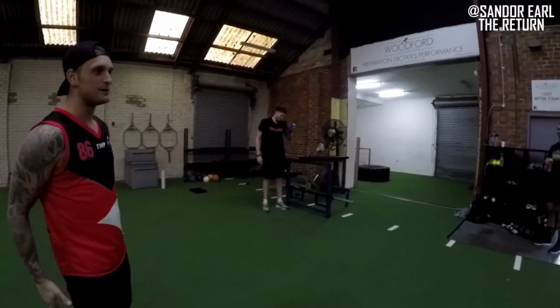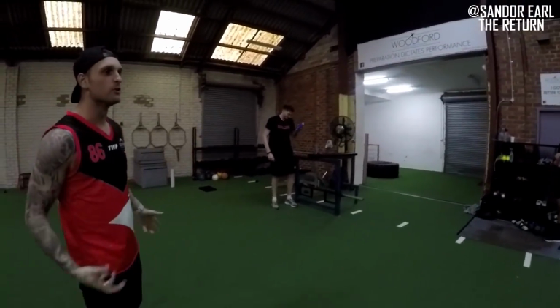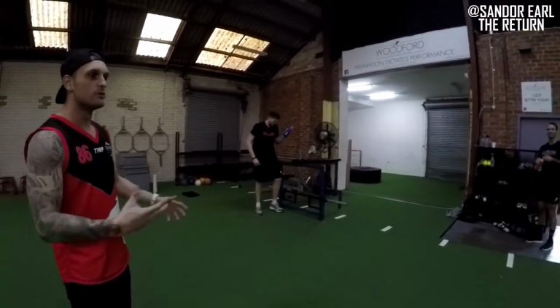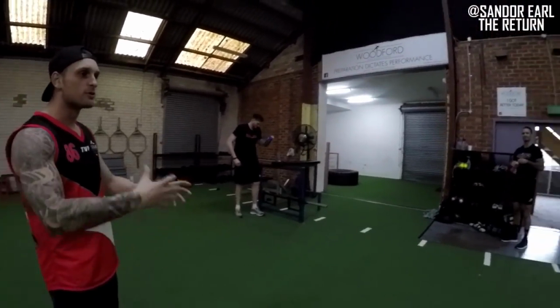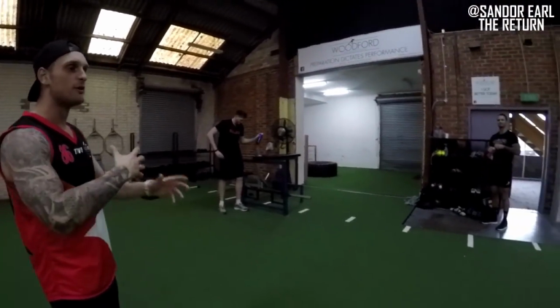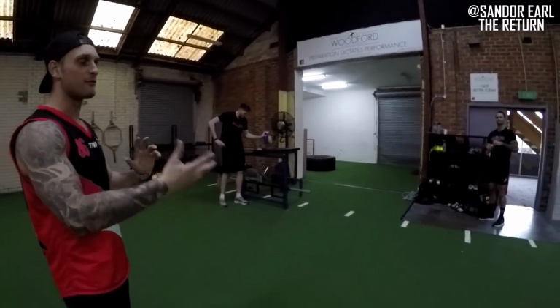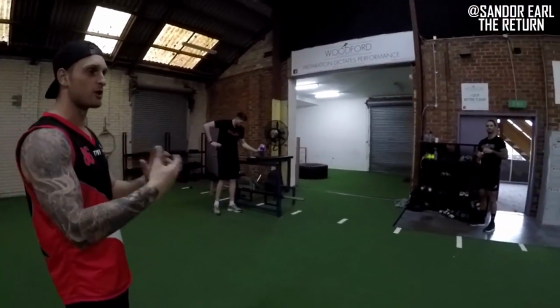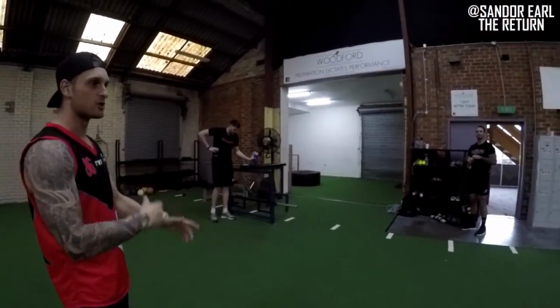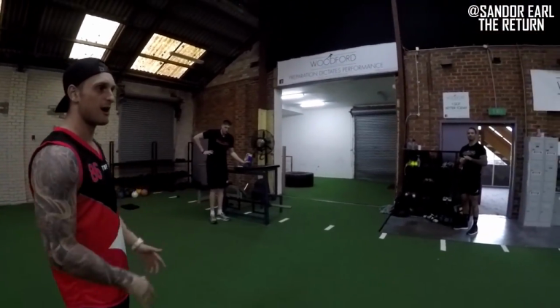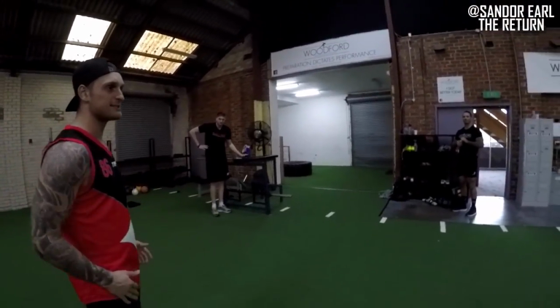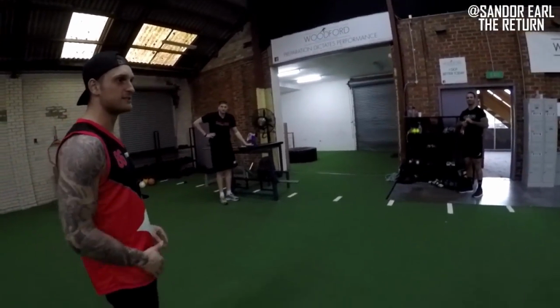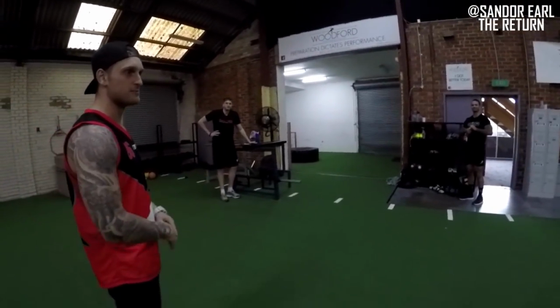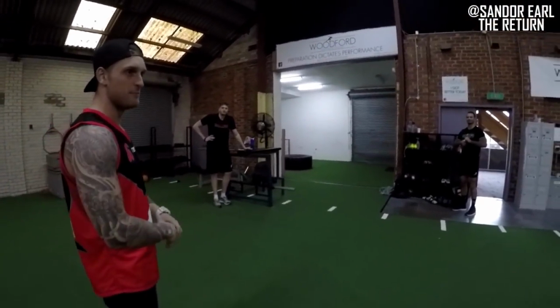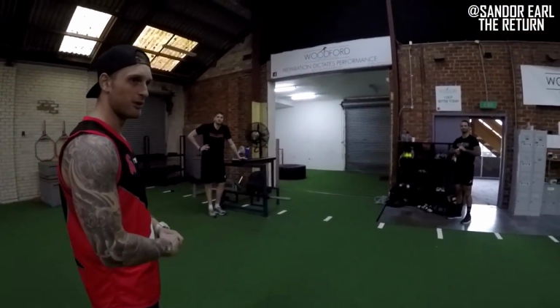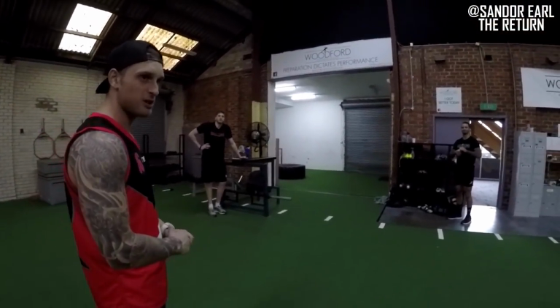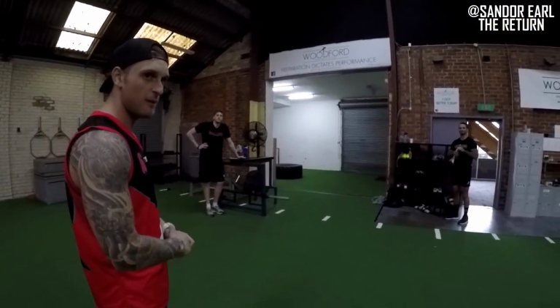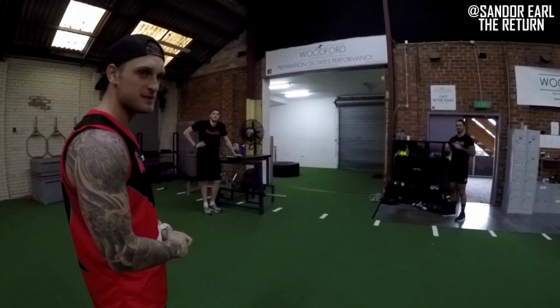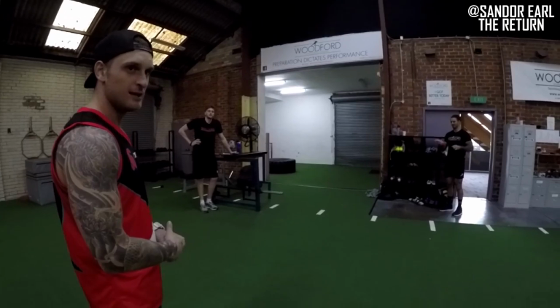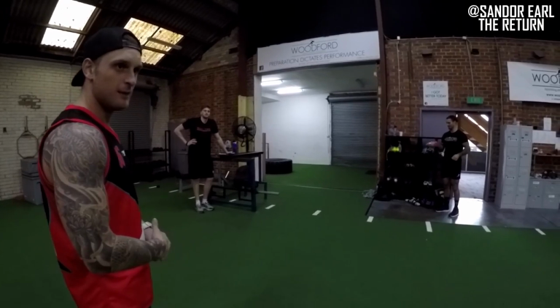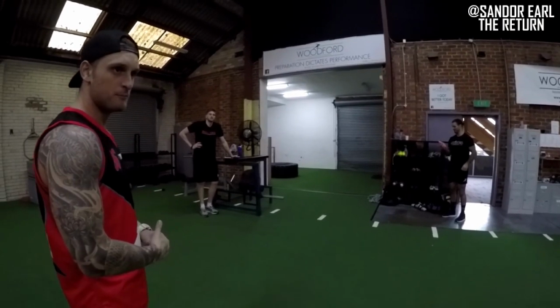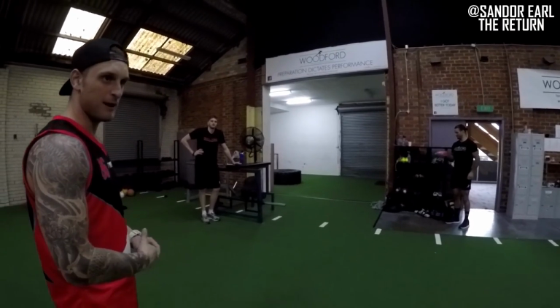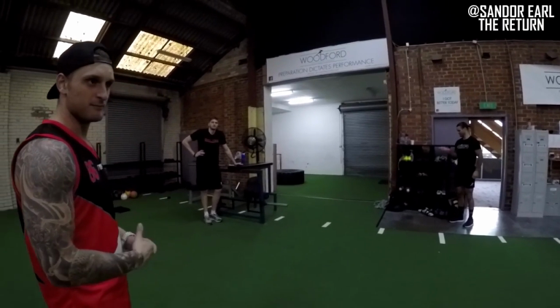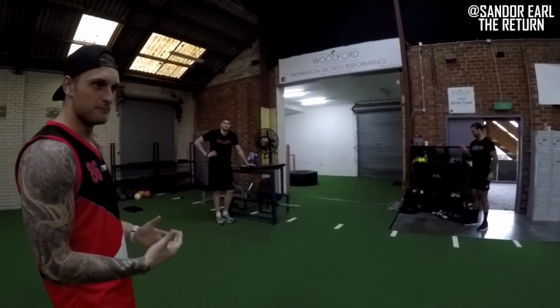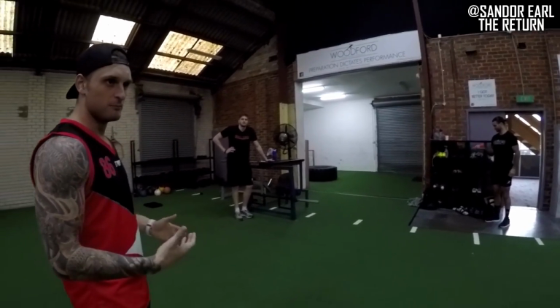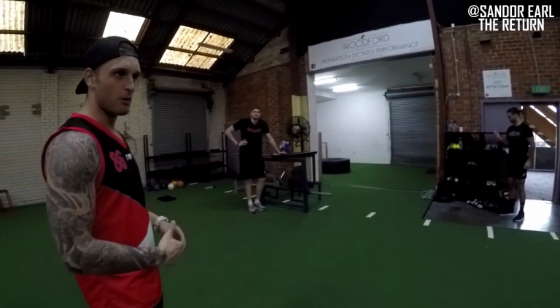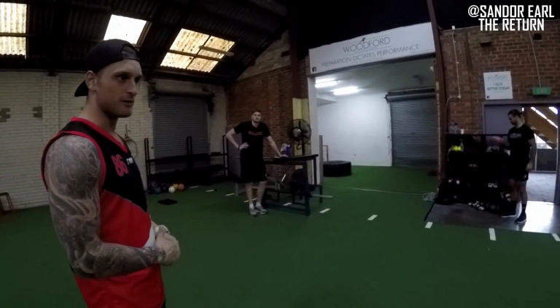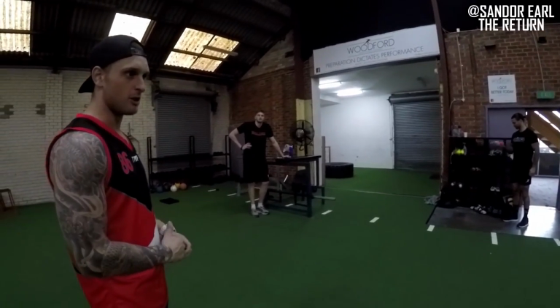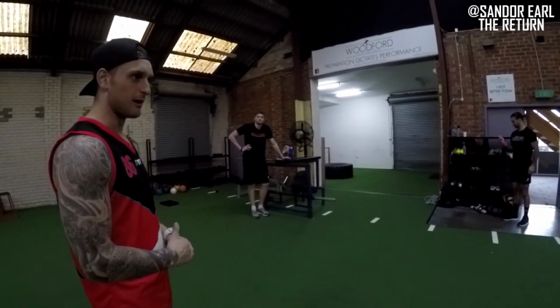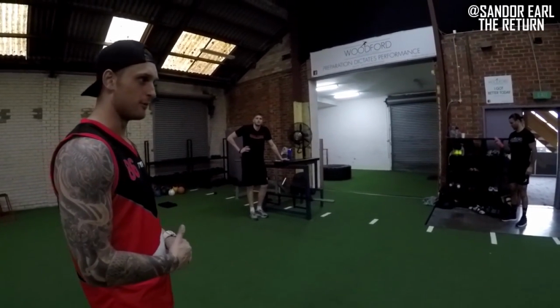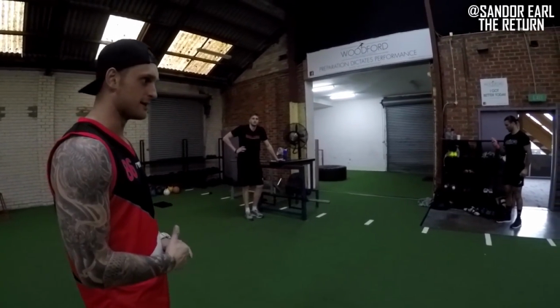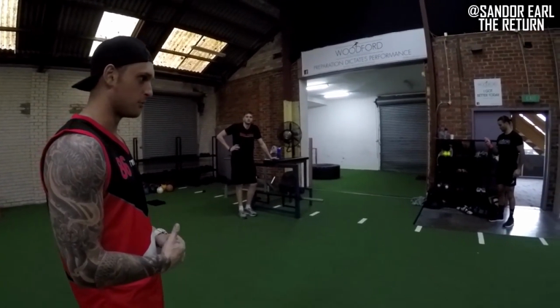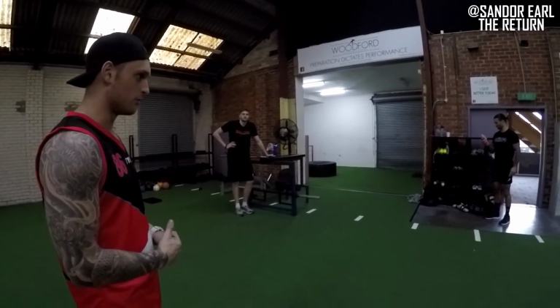So we've got two contrasting body types, but both are at the top level in their sport.